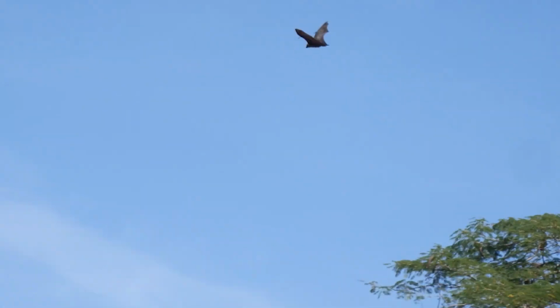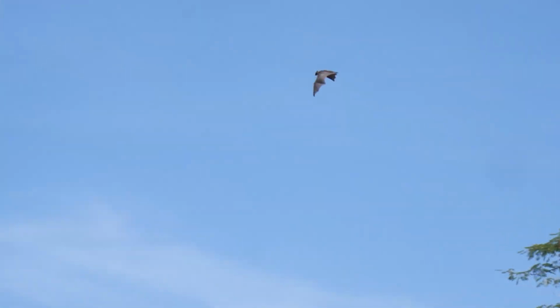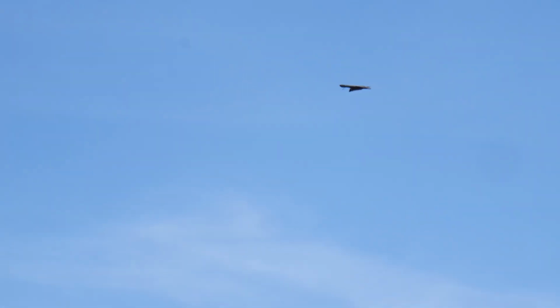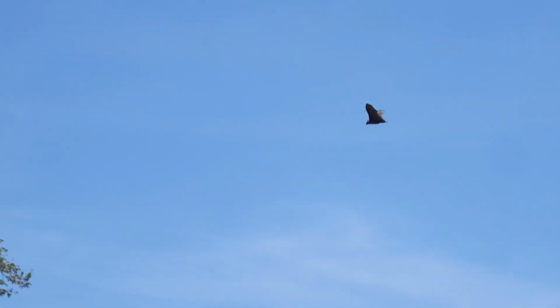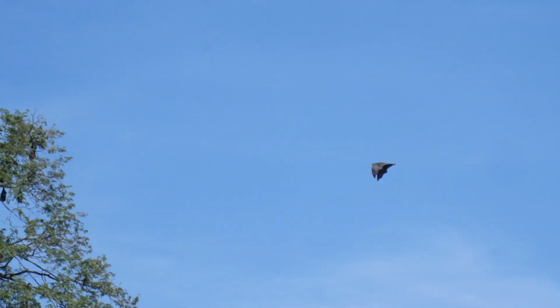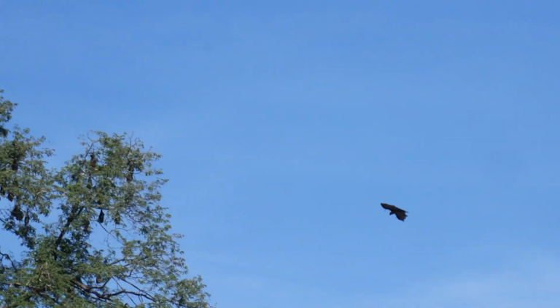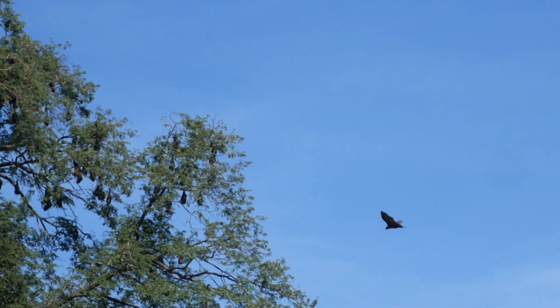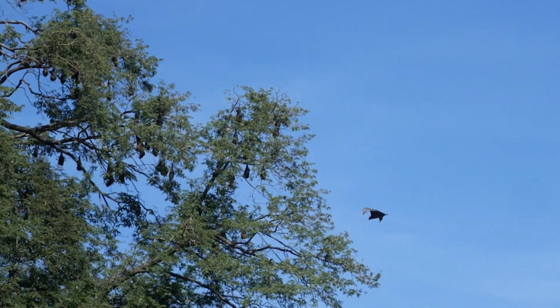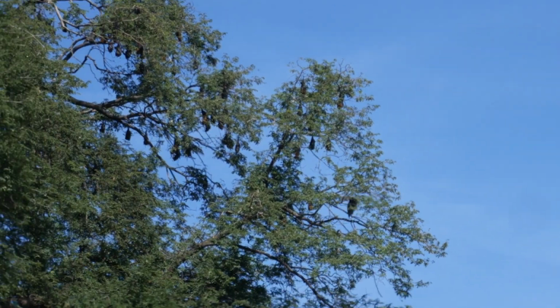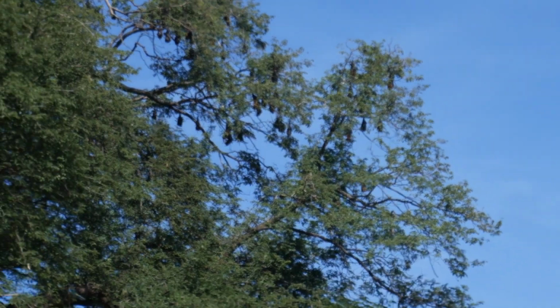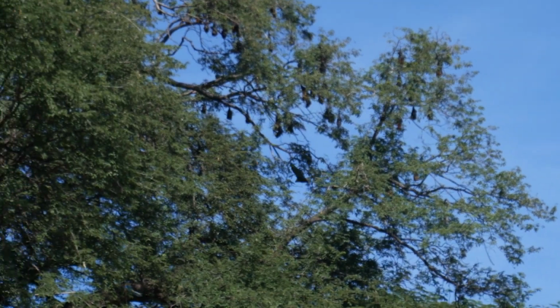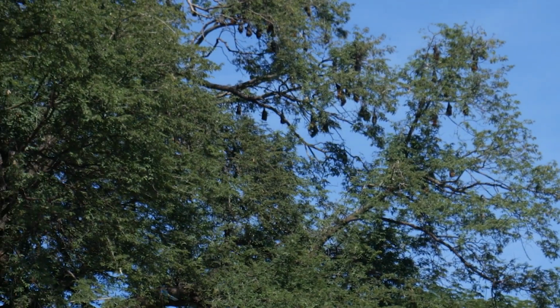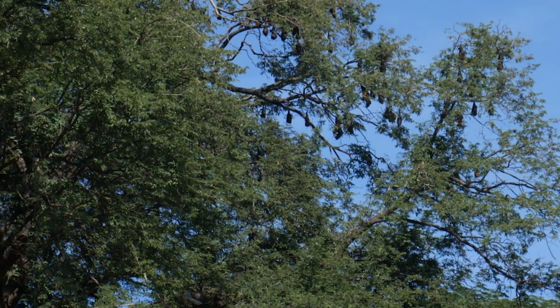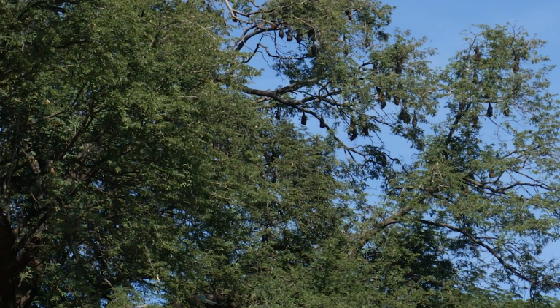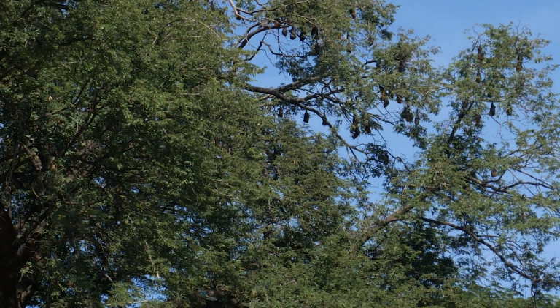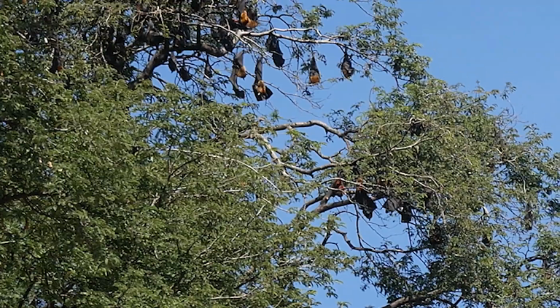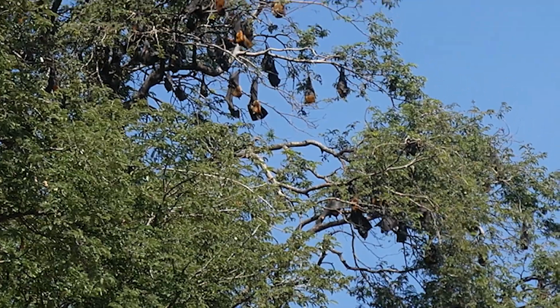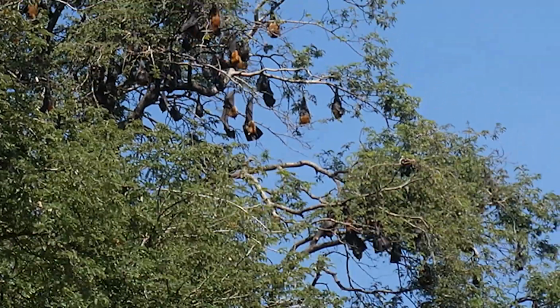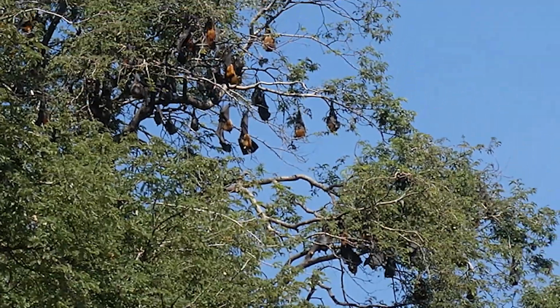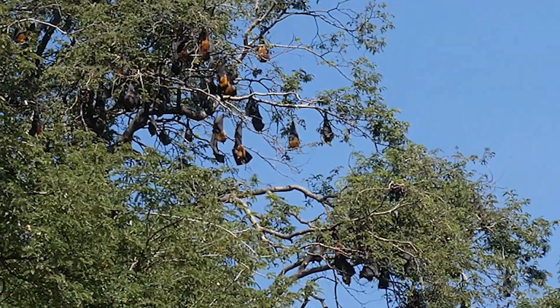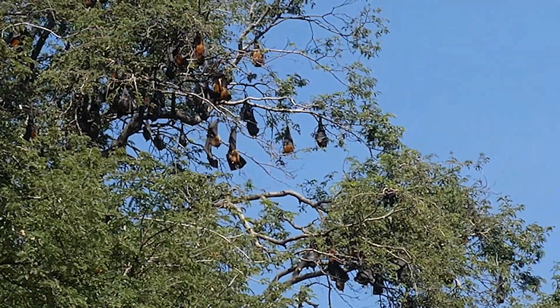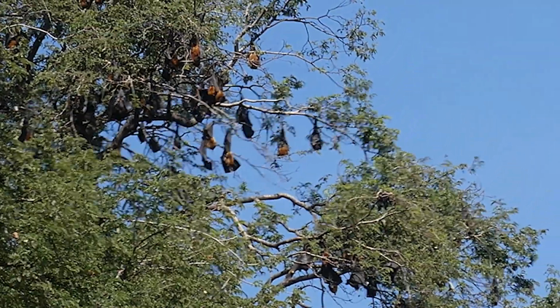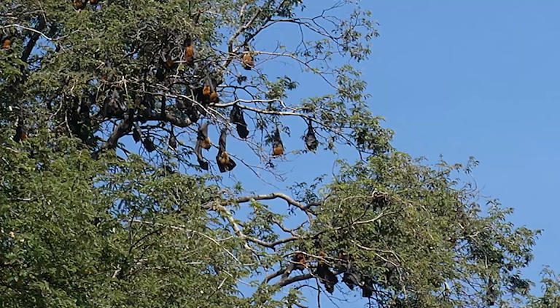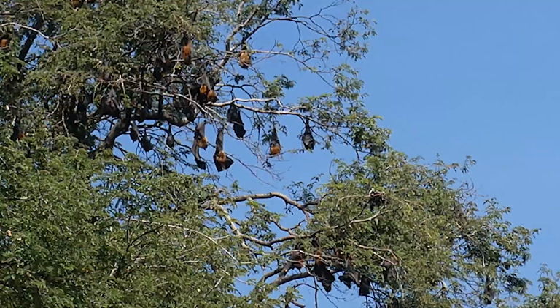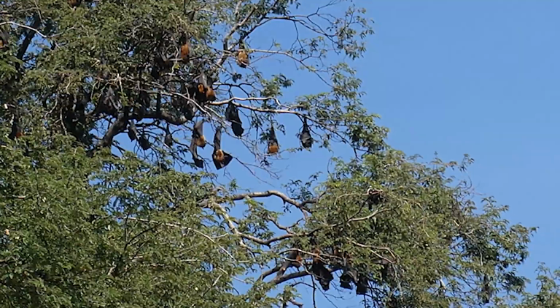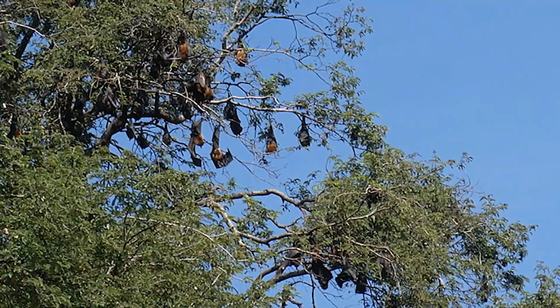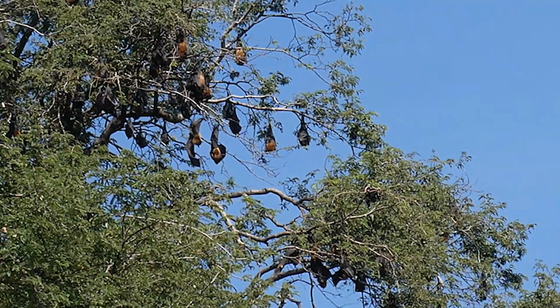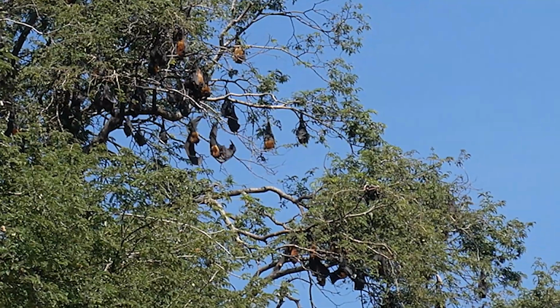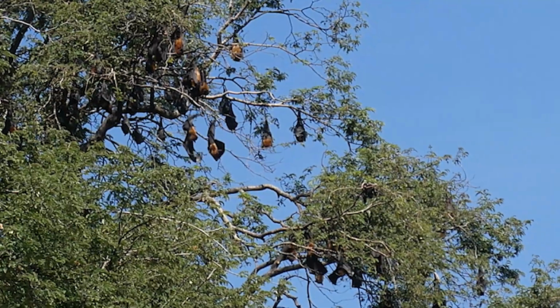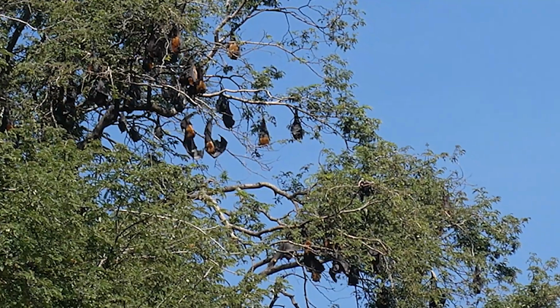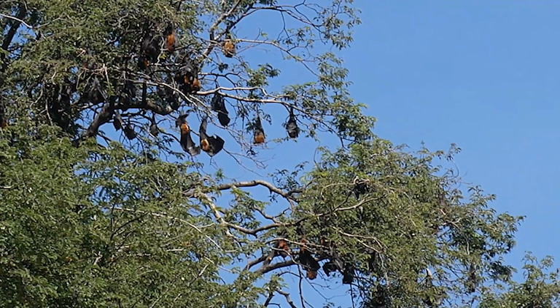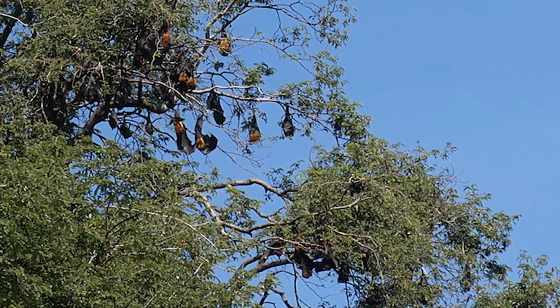Unlike other bats, they don't use echolocation. Instead, they rely on sharp eyesight and an excellent sense of smell.